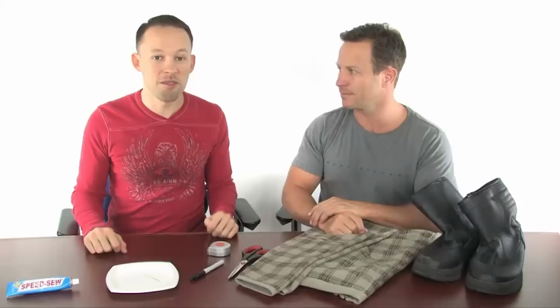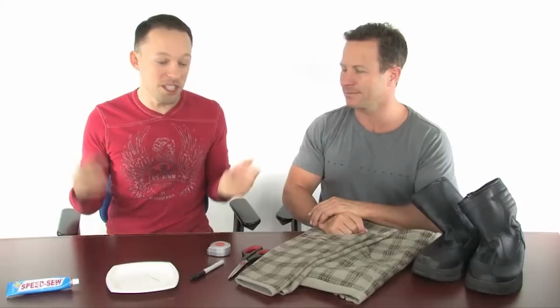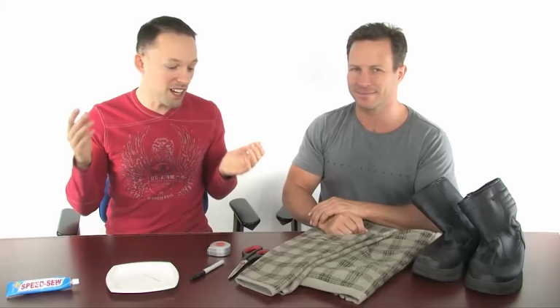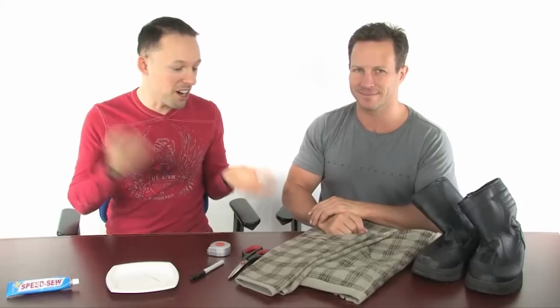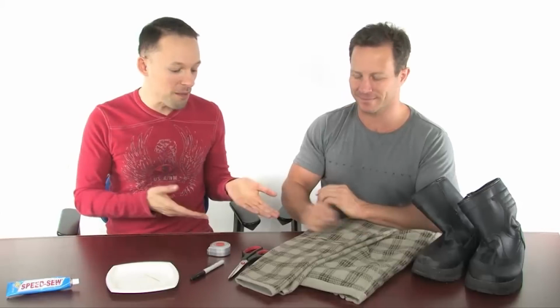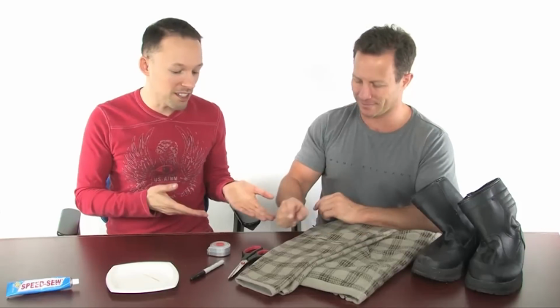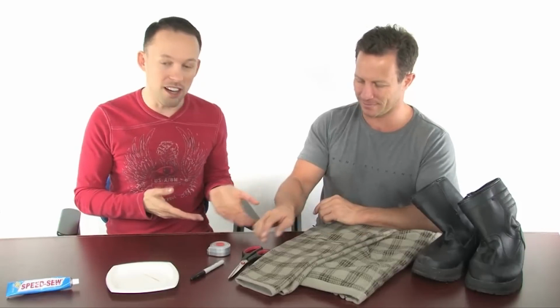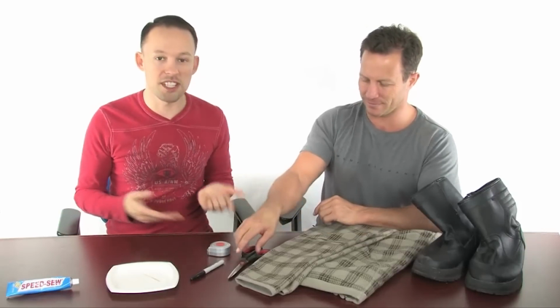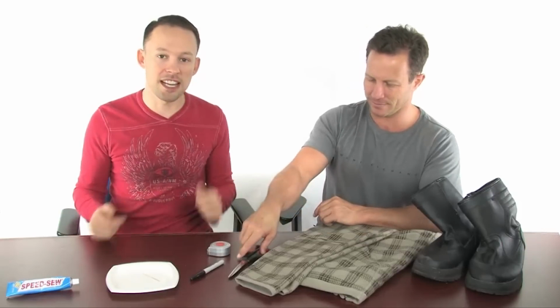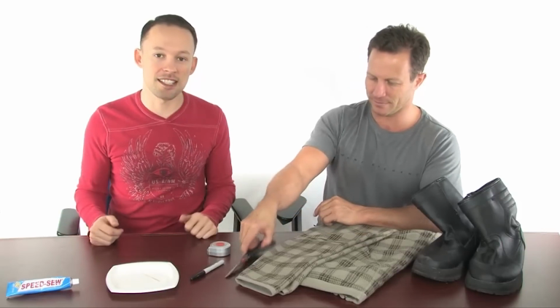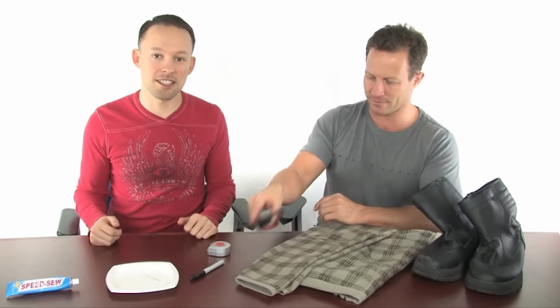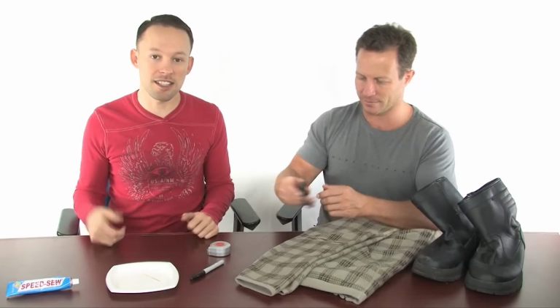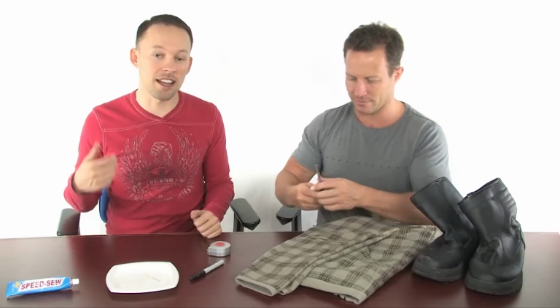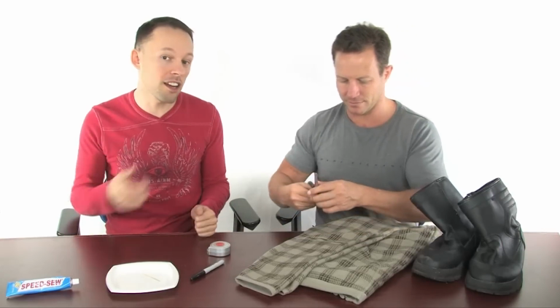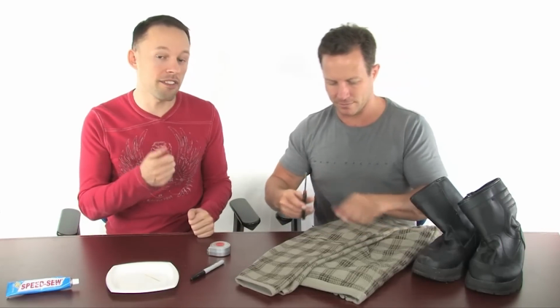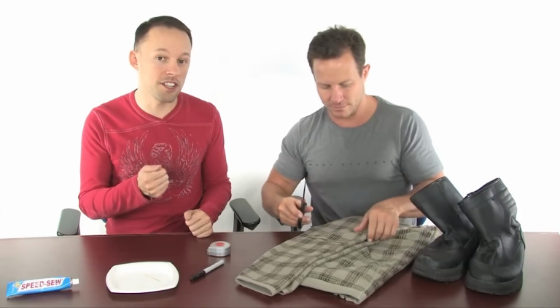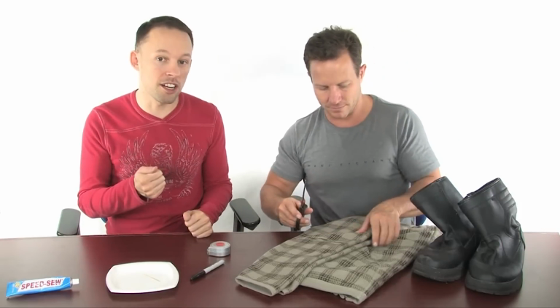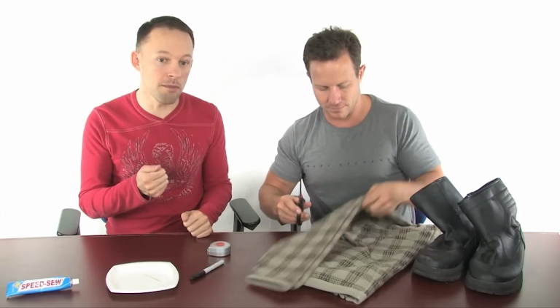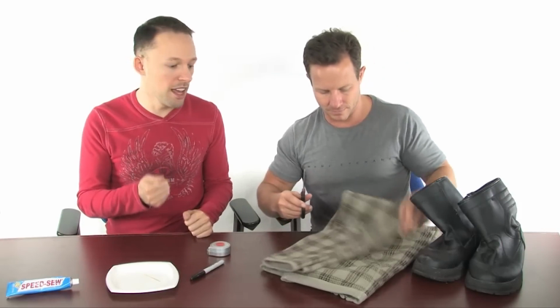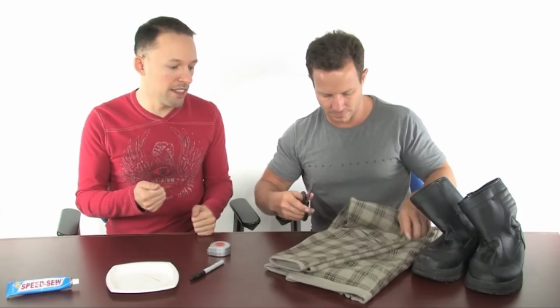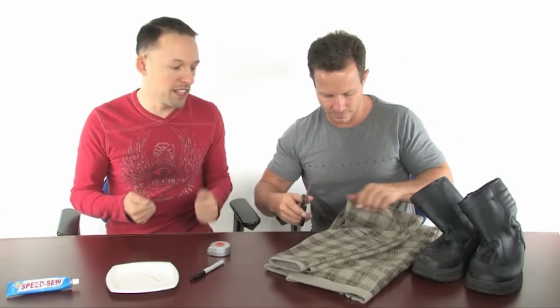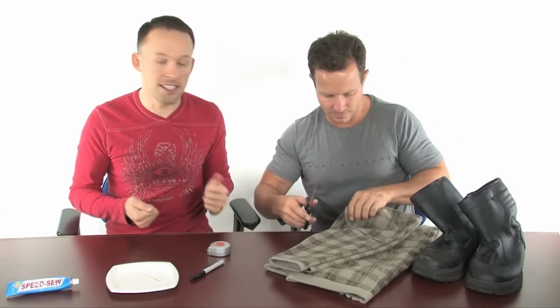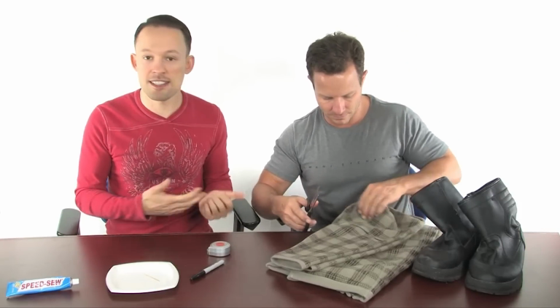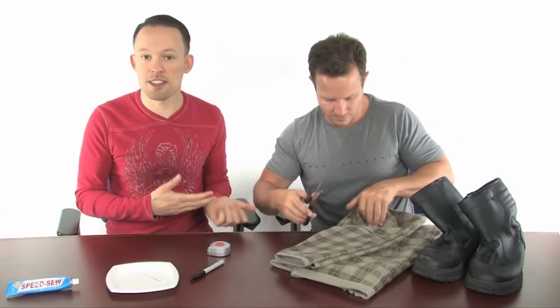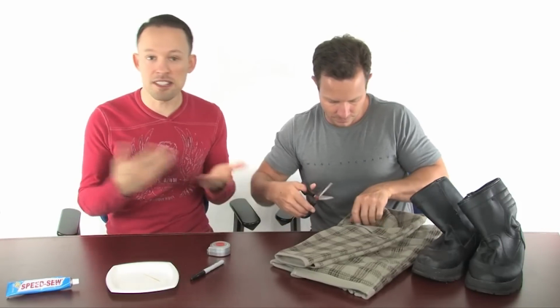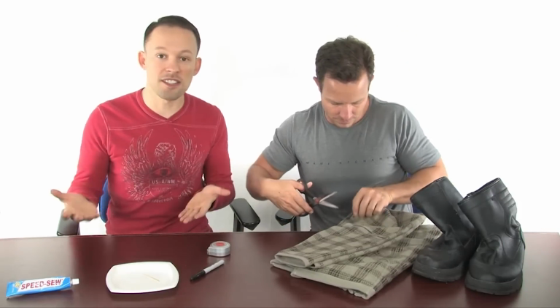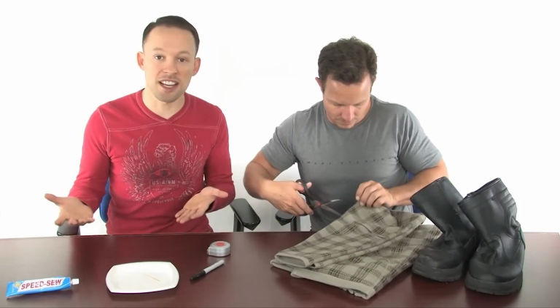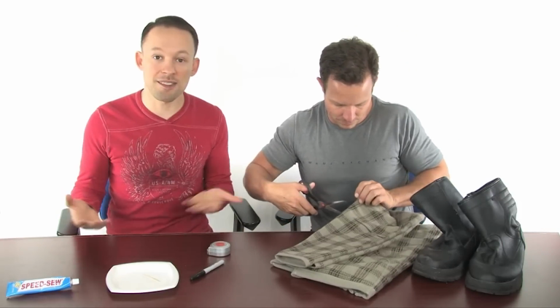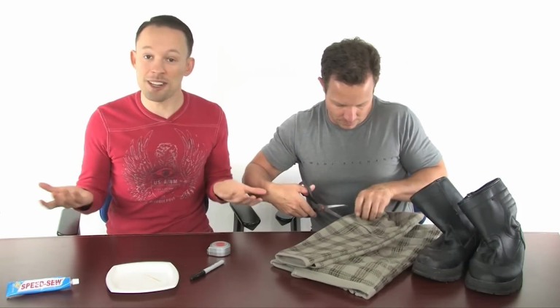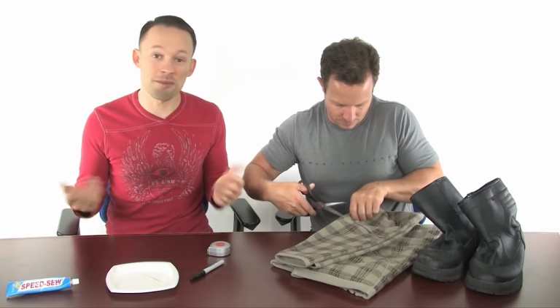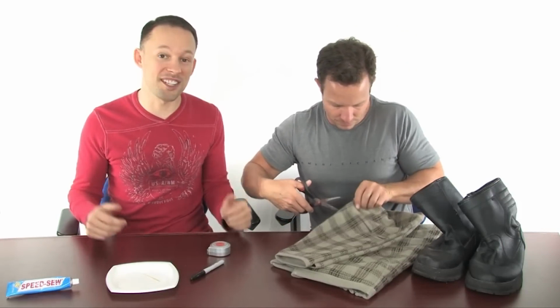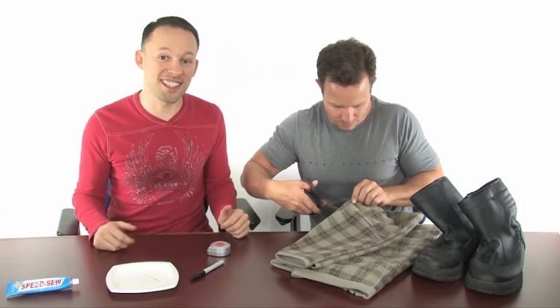Once you've got it all marked off, just take the scissors and cut off each arm, and then you can set aside the rest of the jacket for other projects.